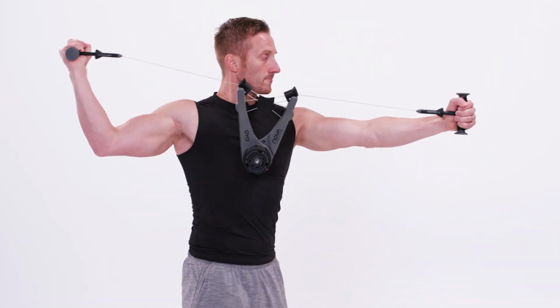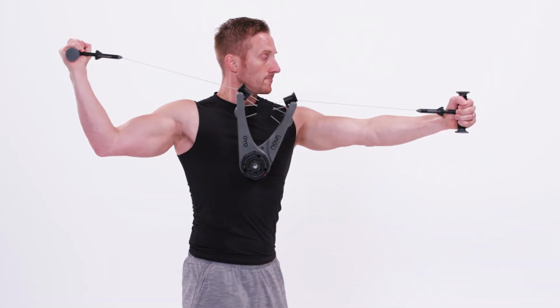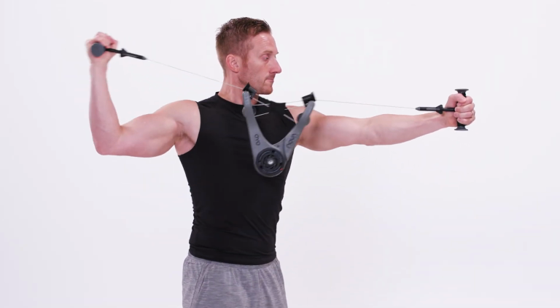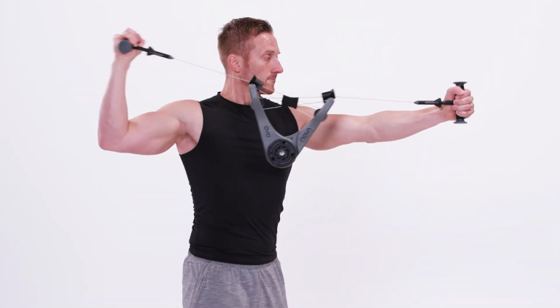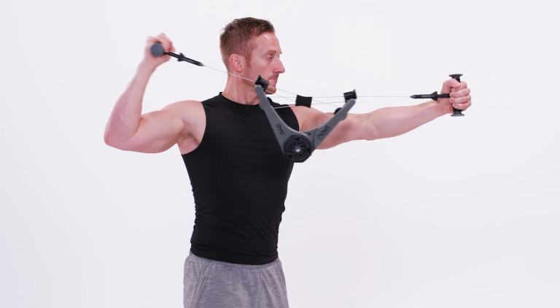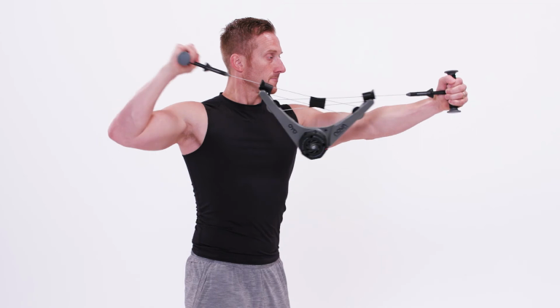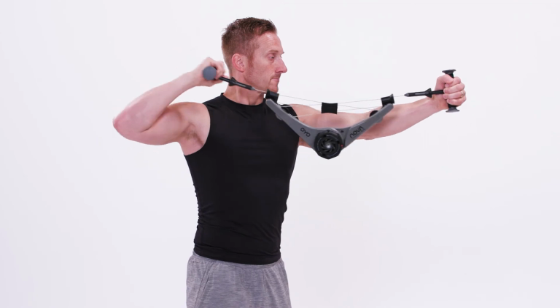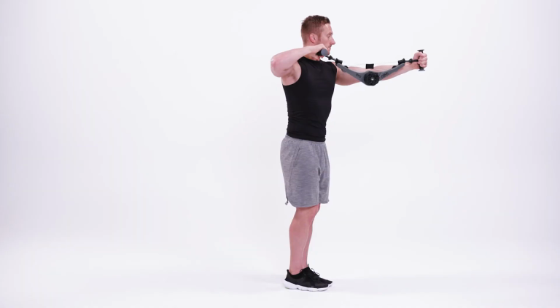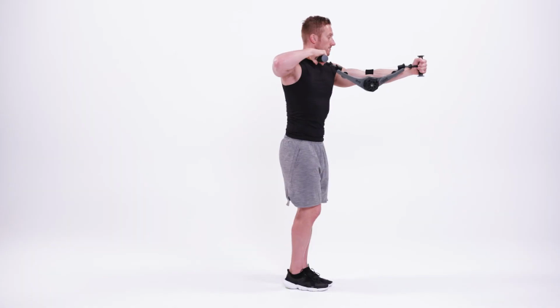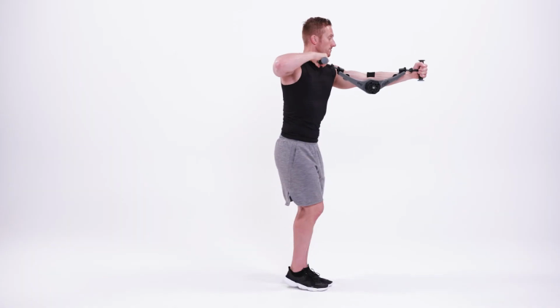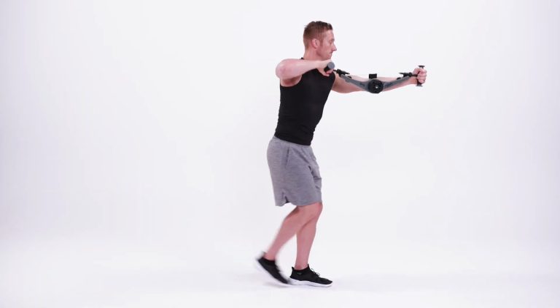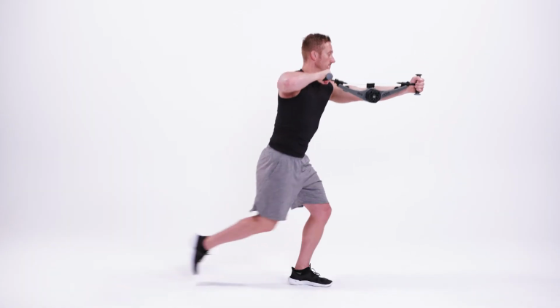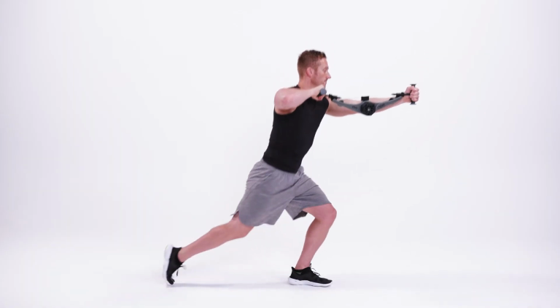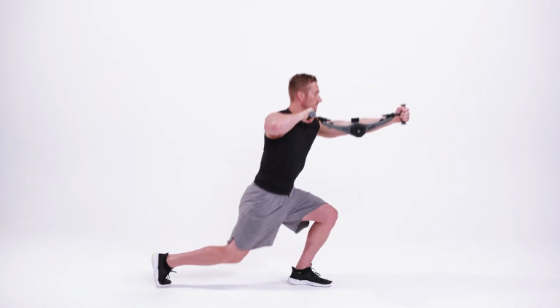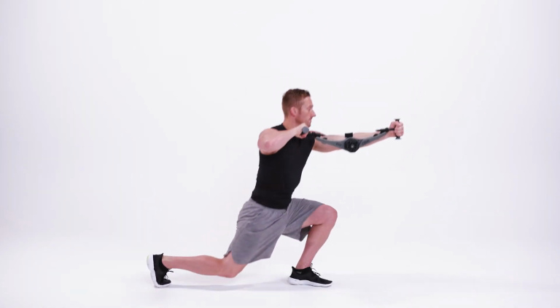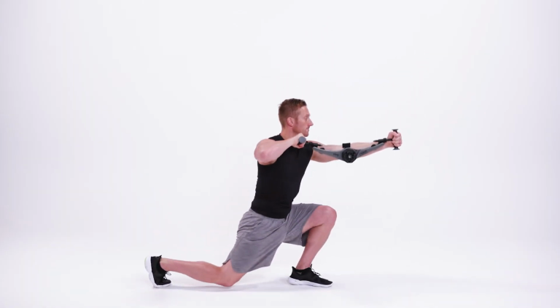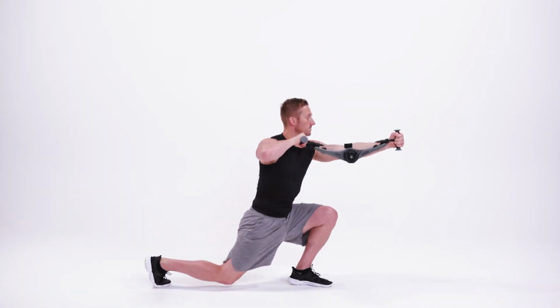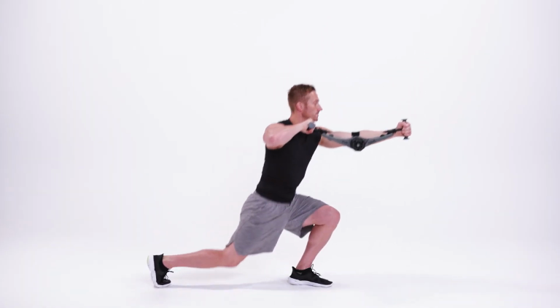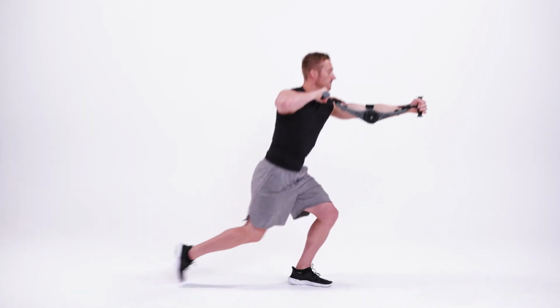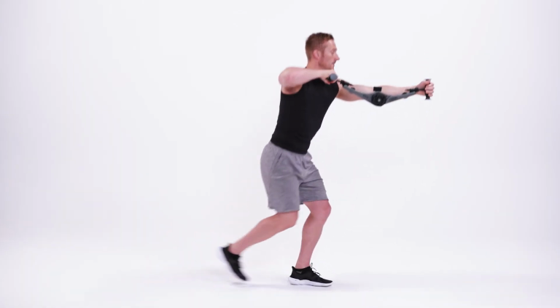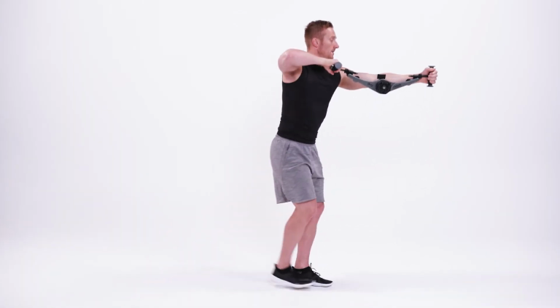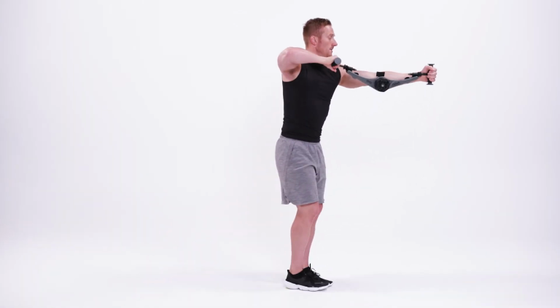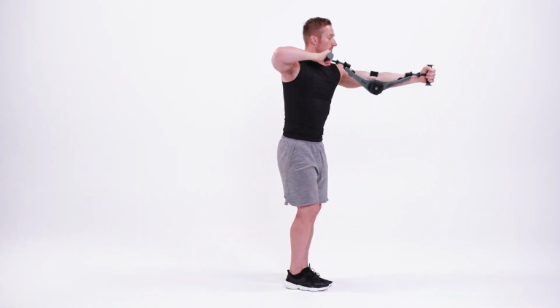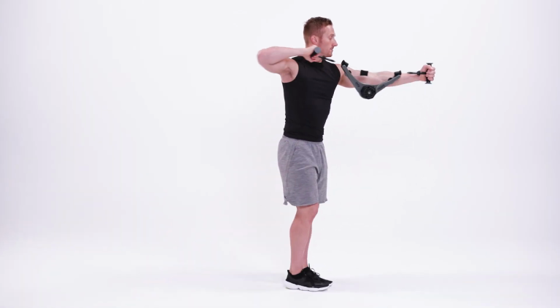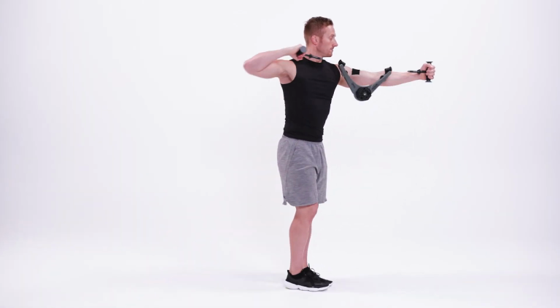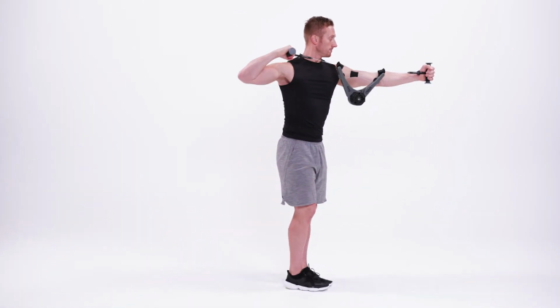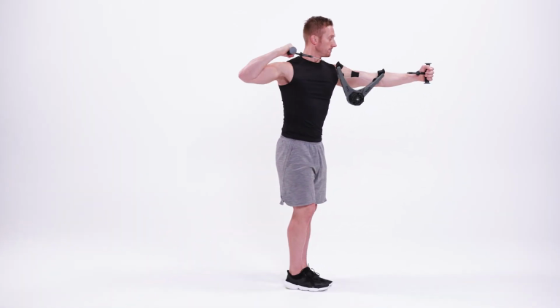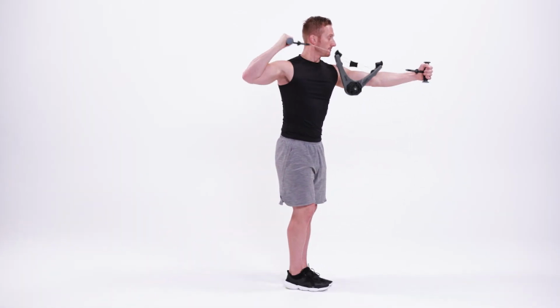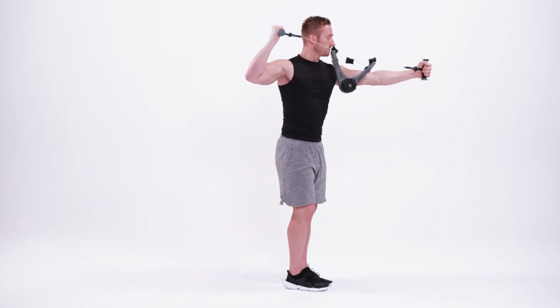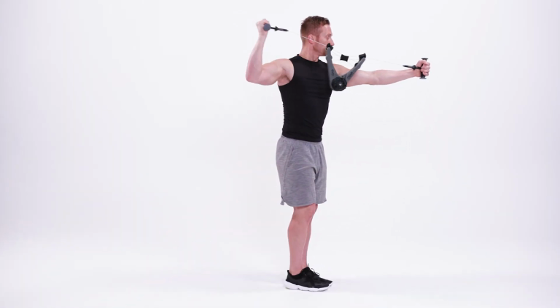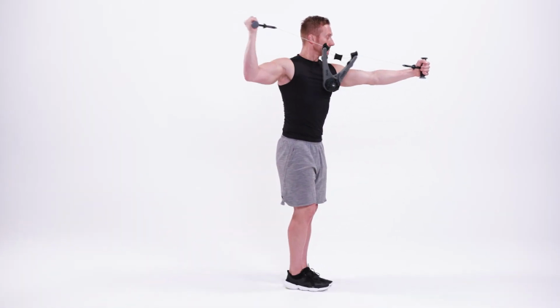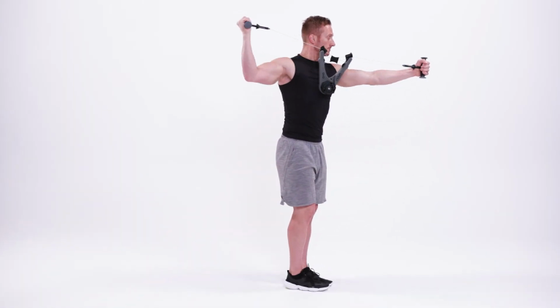Drop into a lunge by reaching back with your right leg, then return to a standing position and repeat.